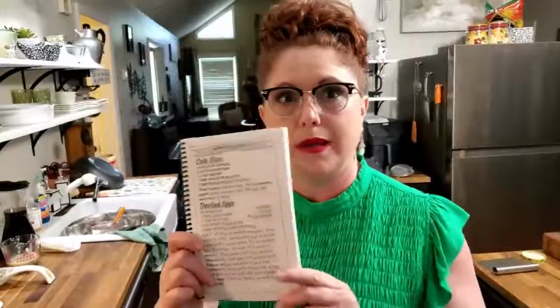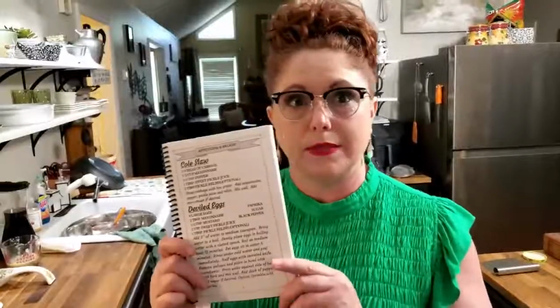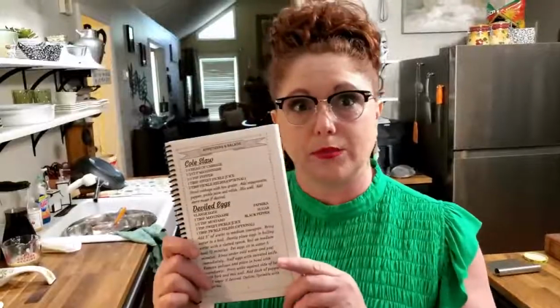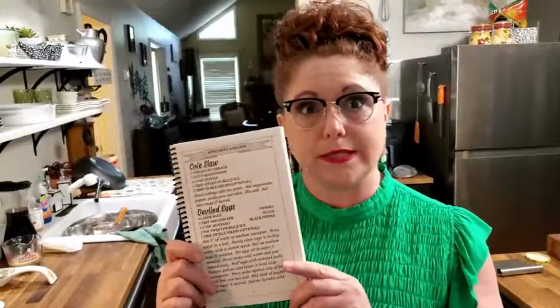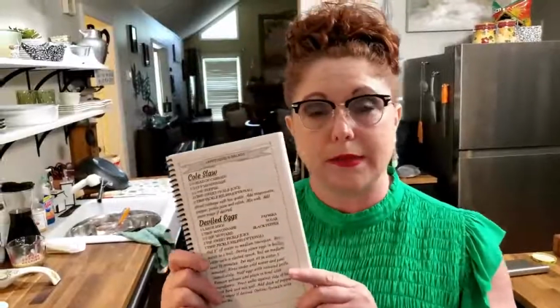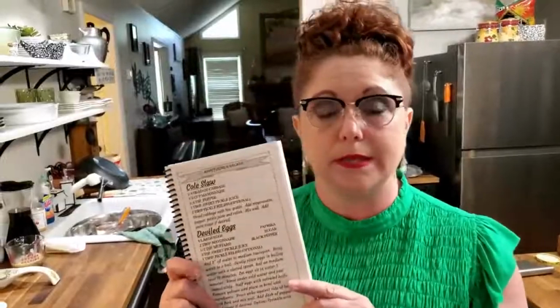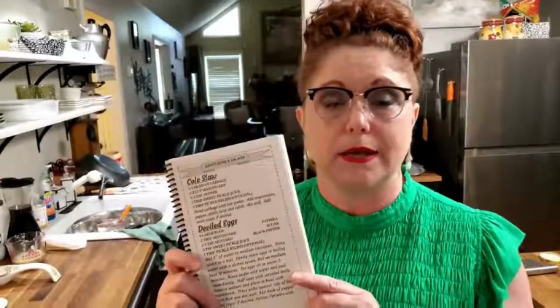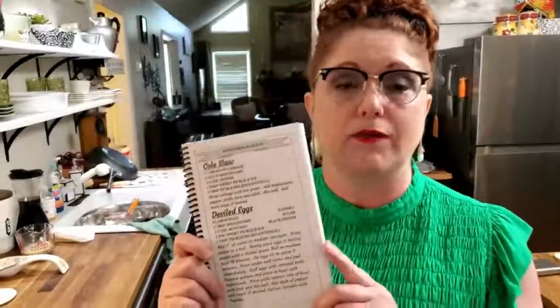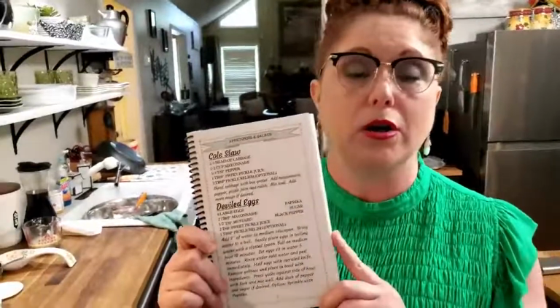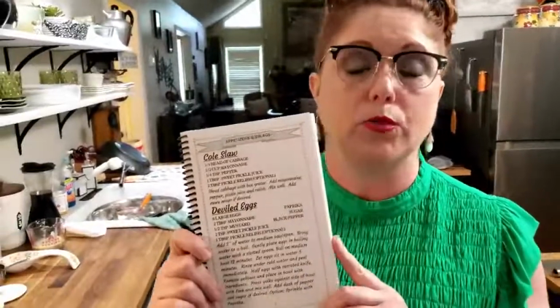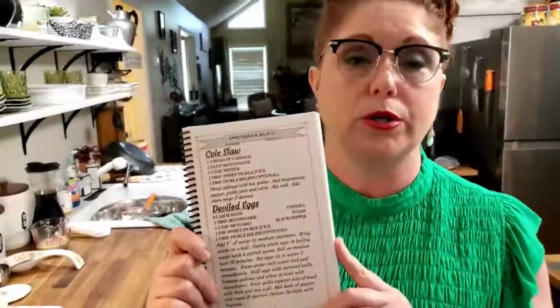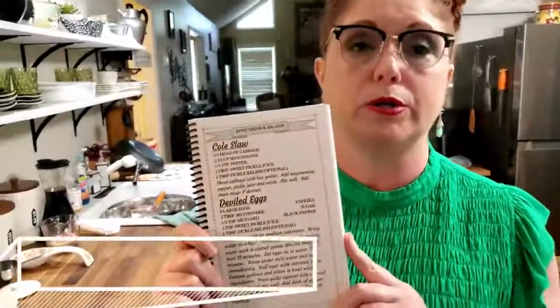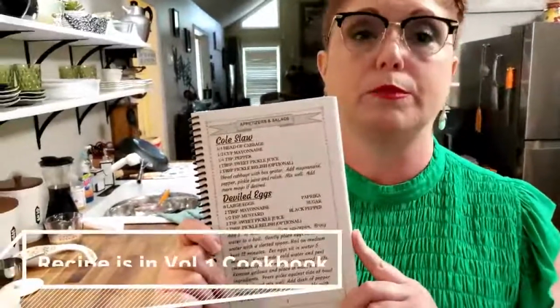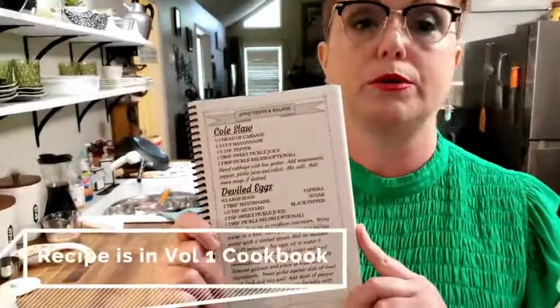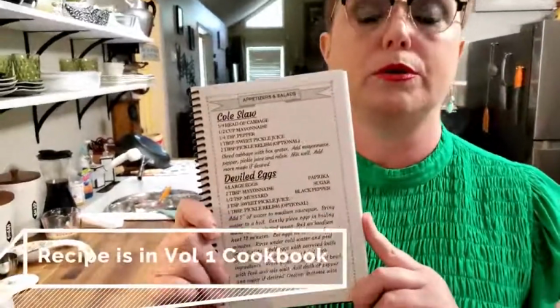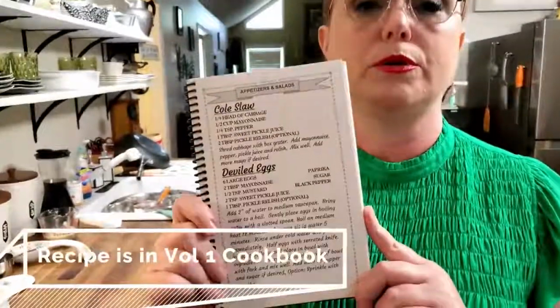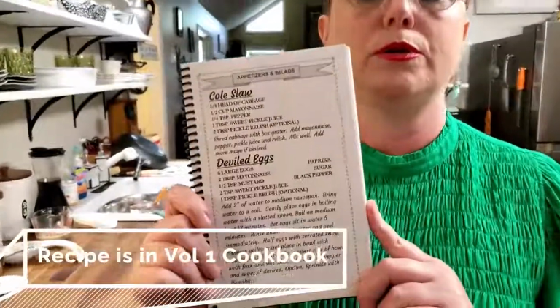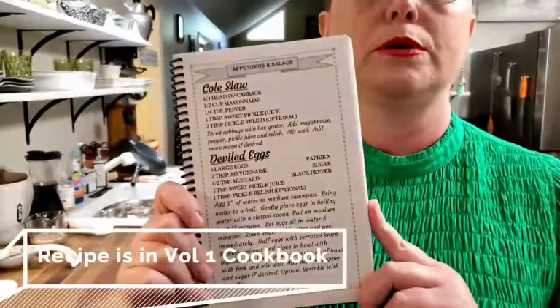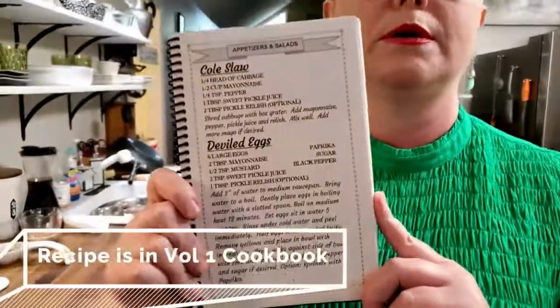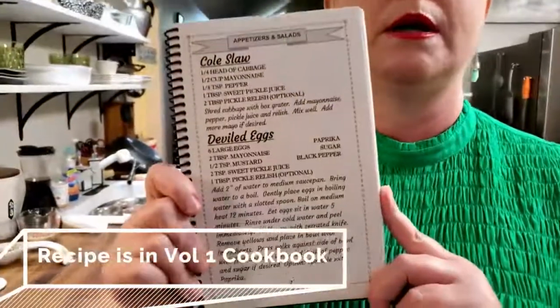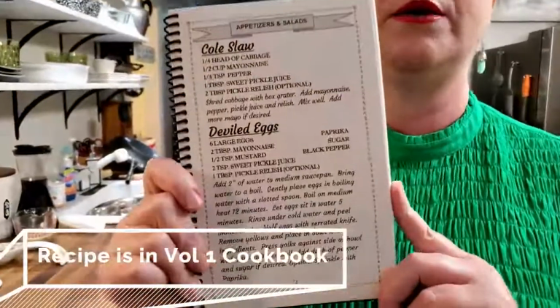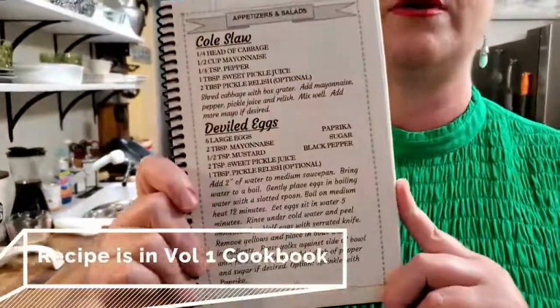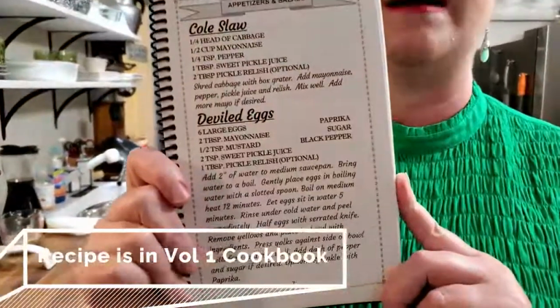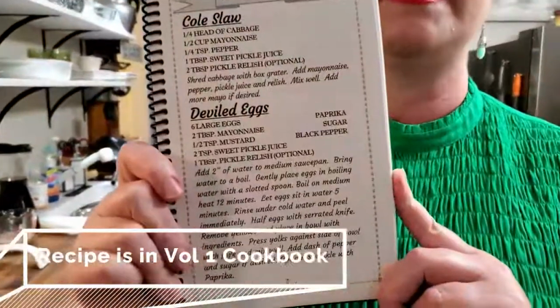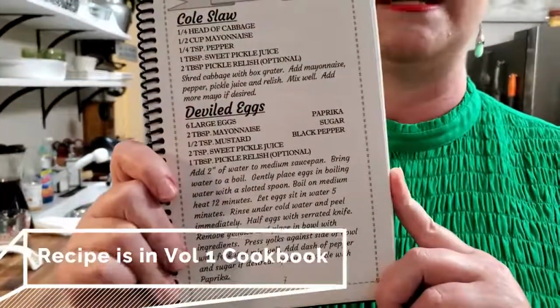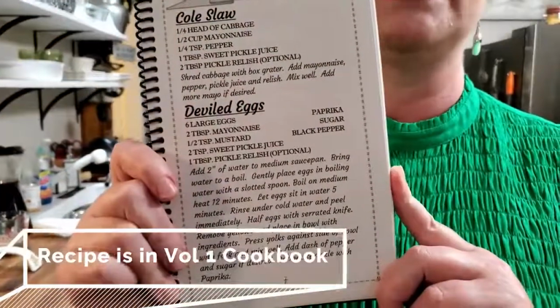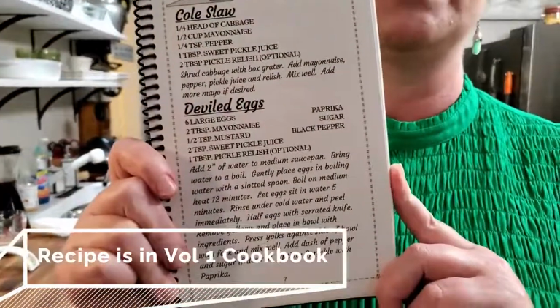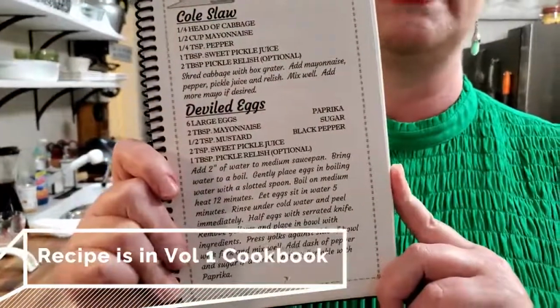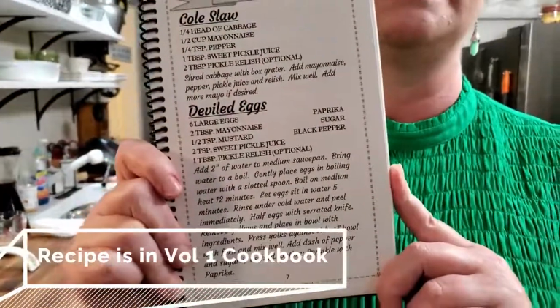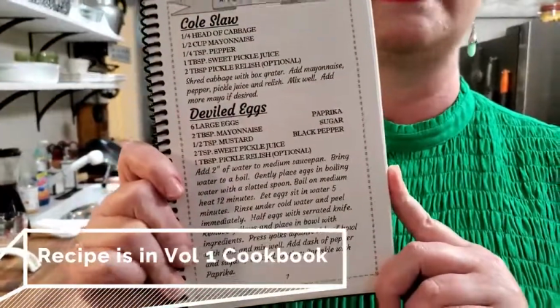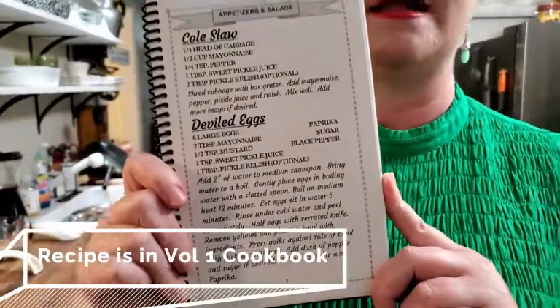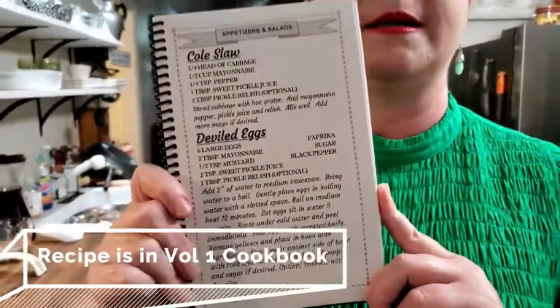This recipe is in our volume one cookbook under appetizers and salads.